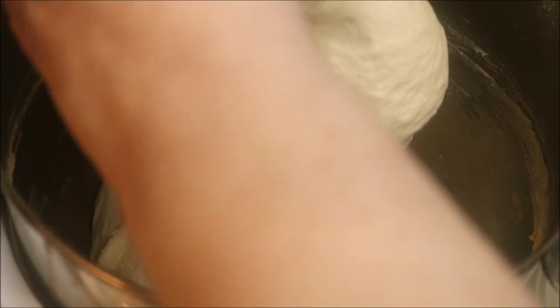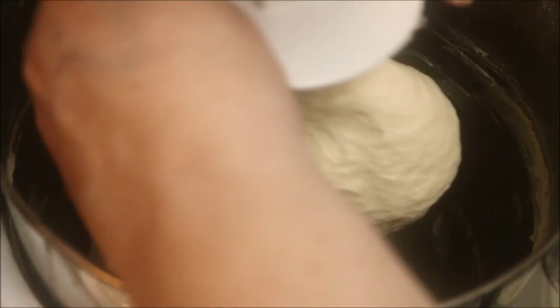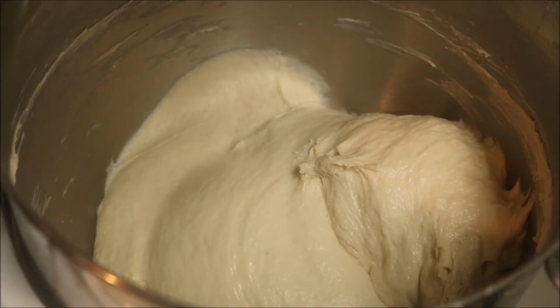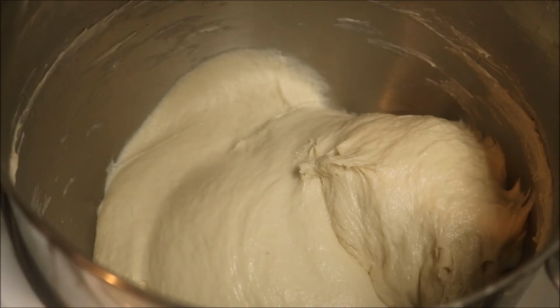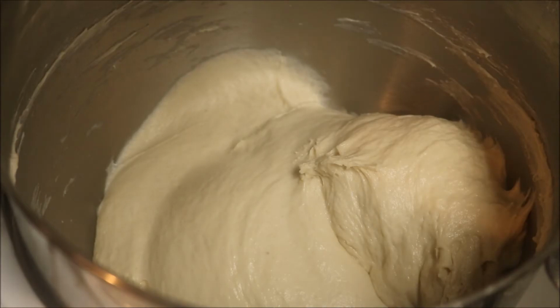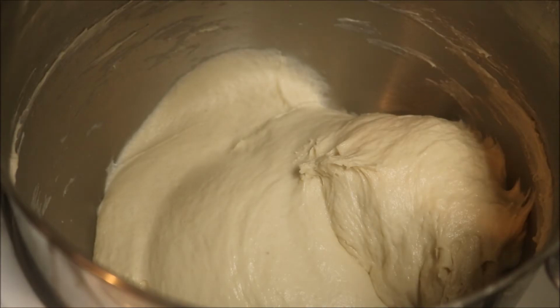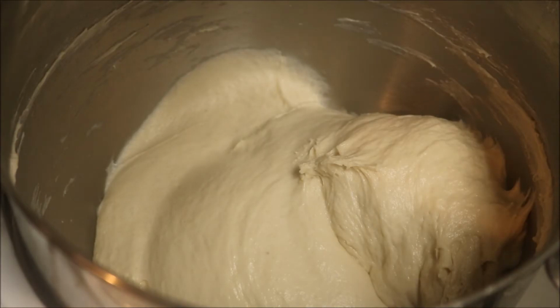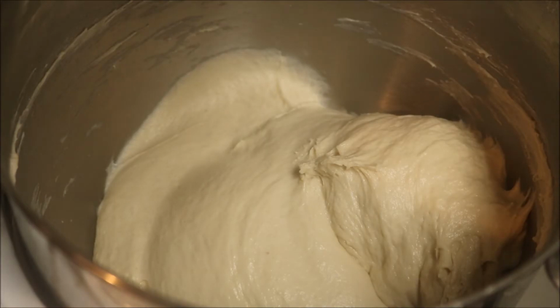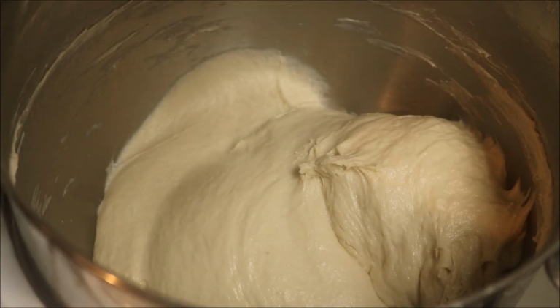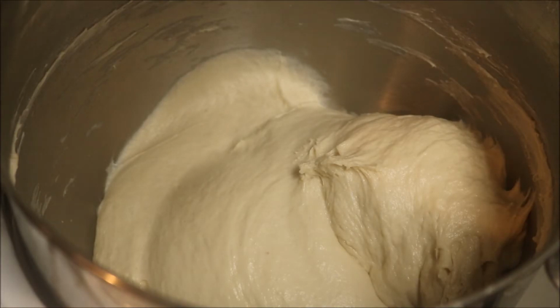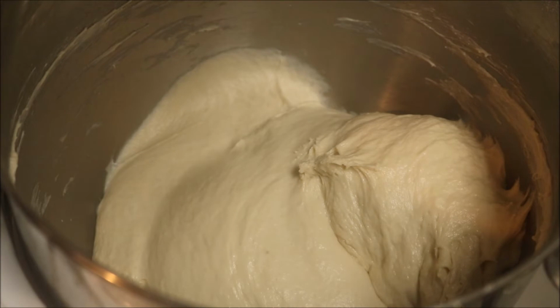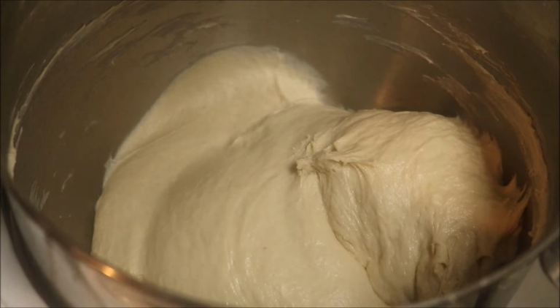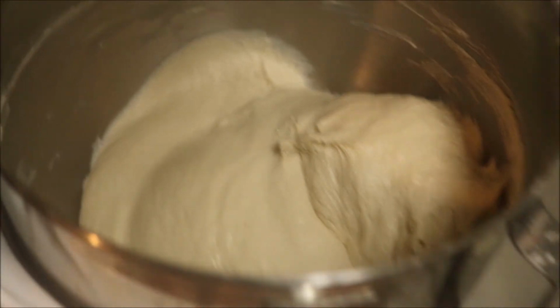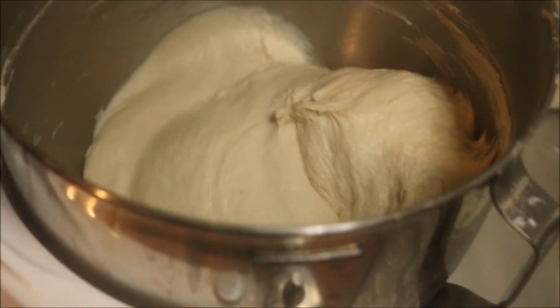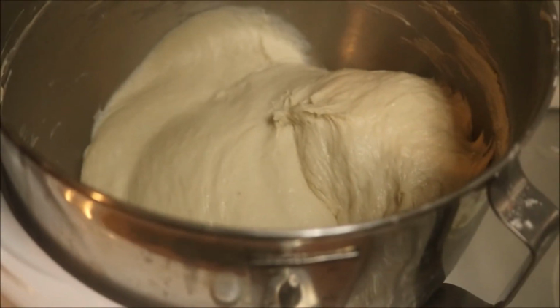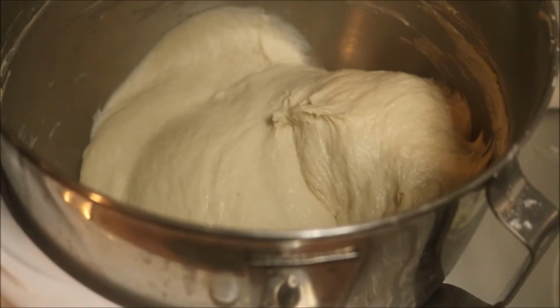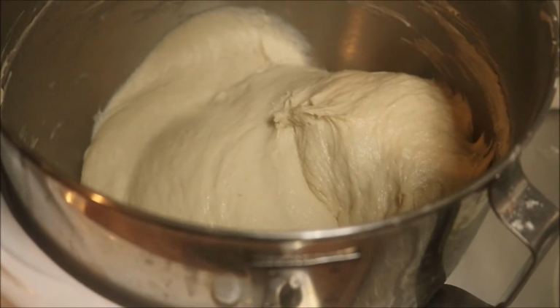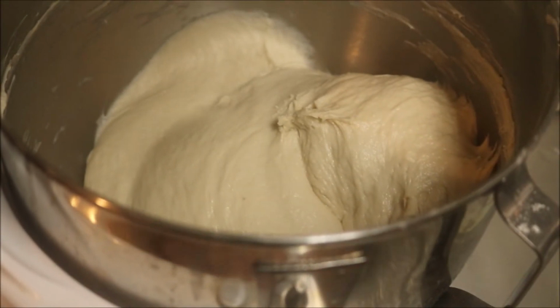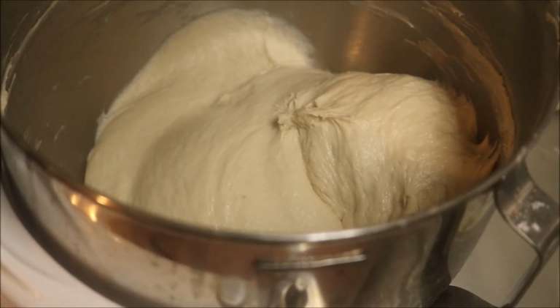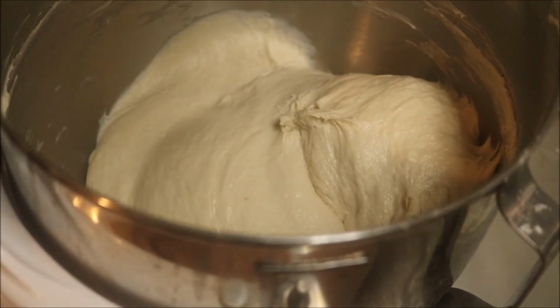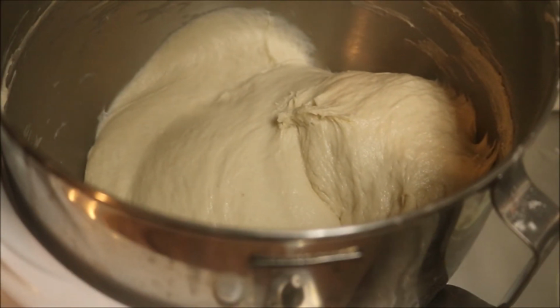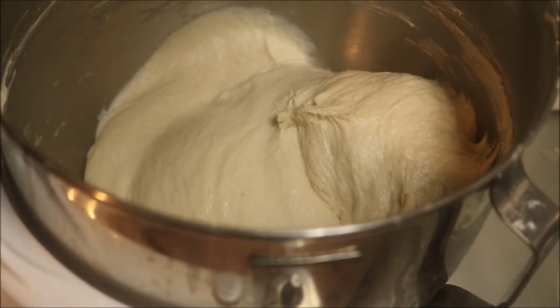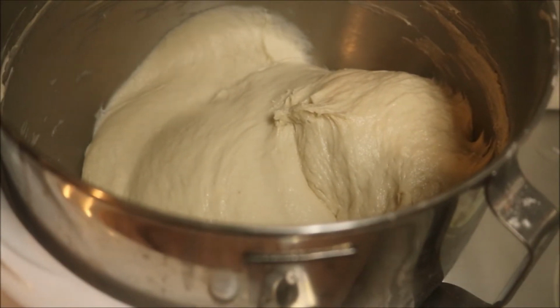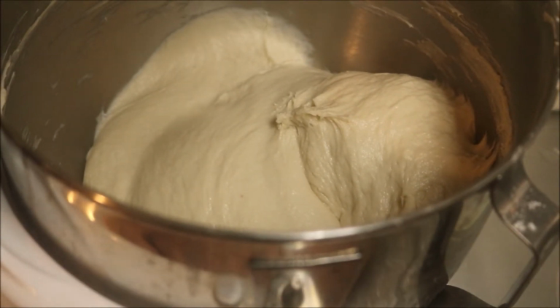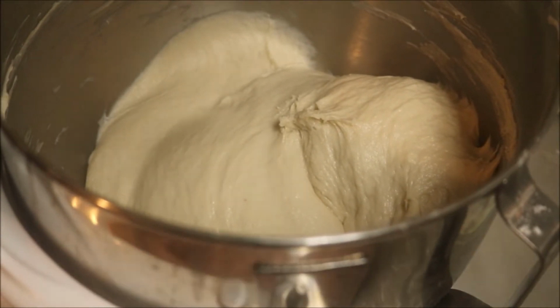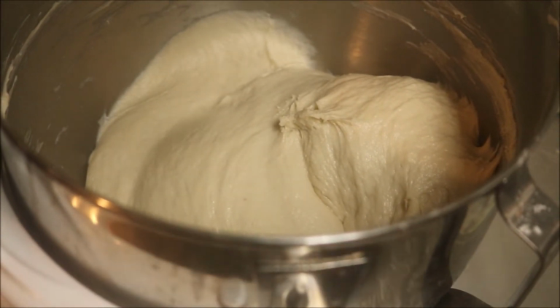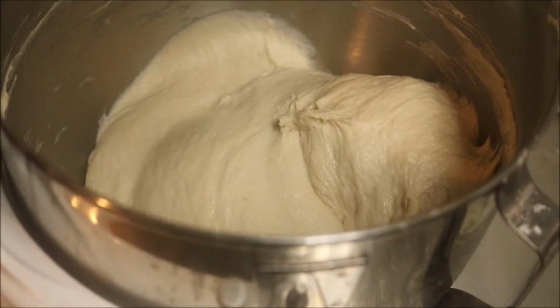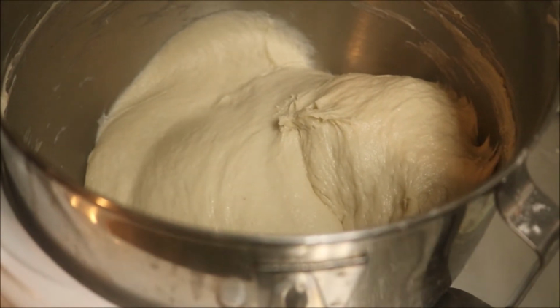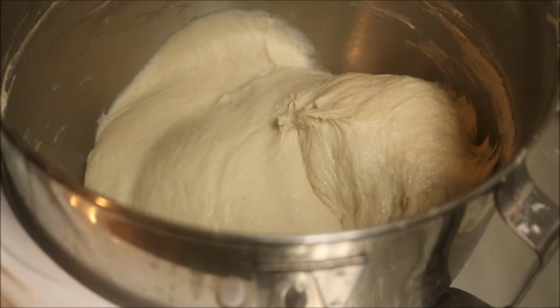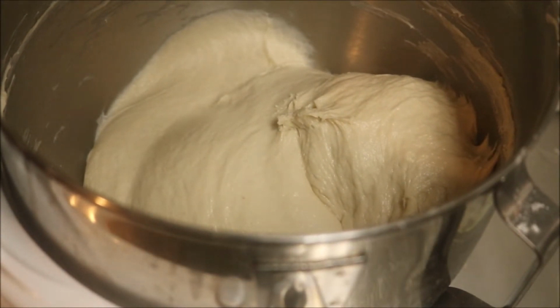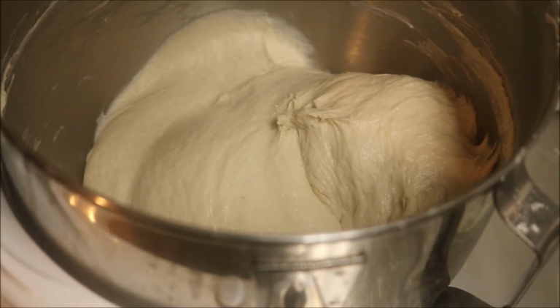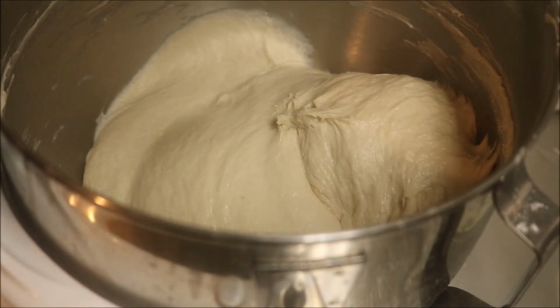So now I'm going to dump it into my well-oiled dough bucket. You can use a bowl with a lid — whatever works.